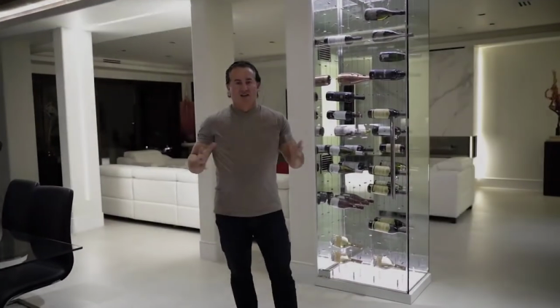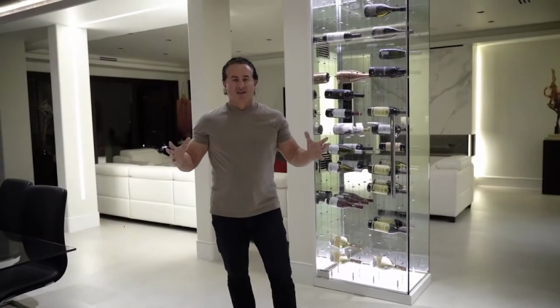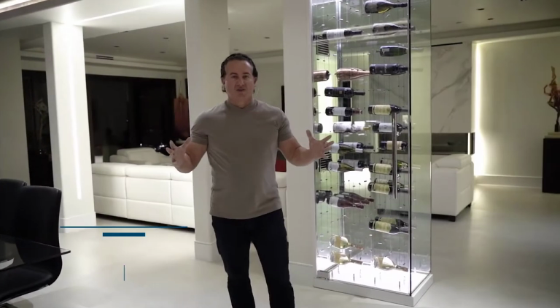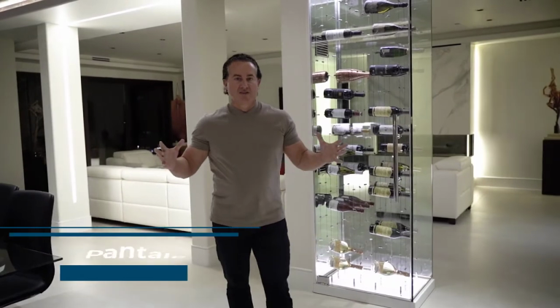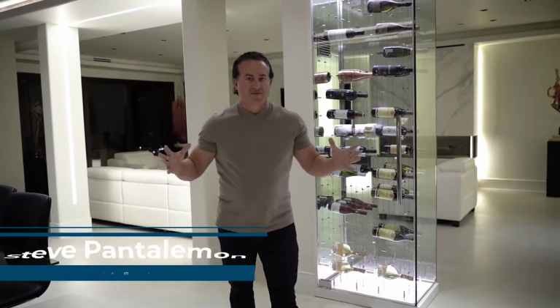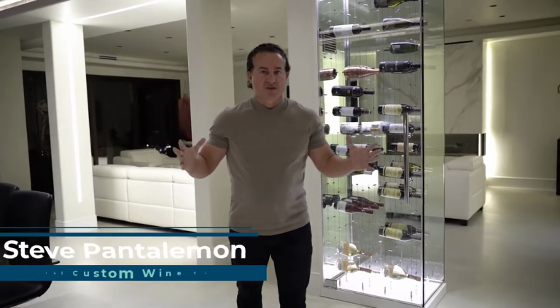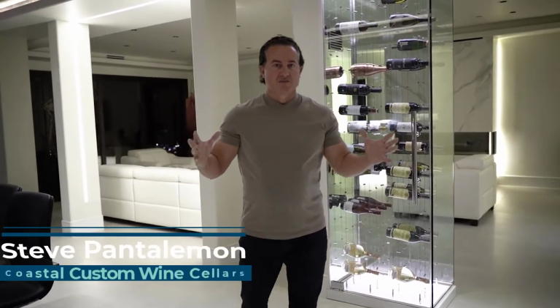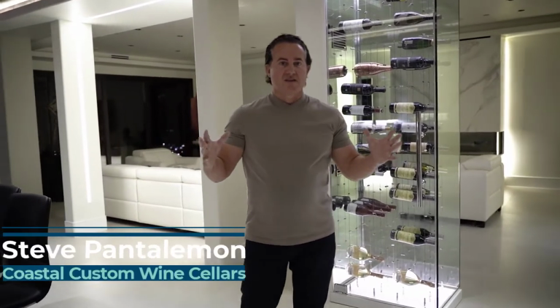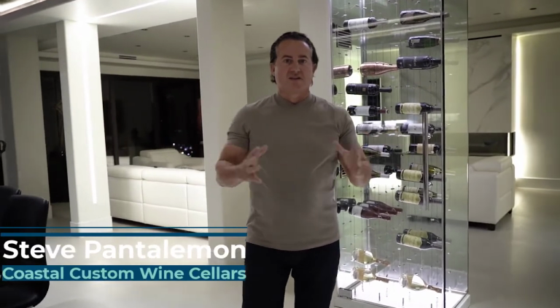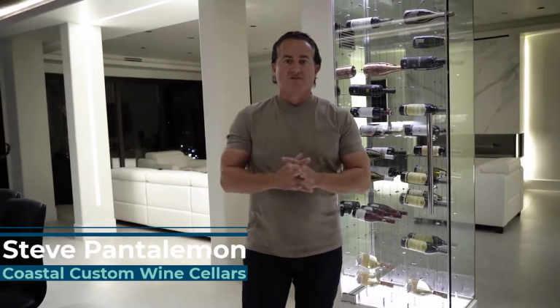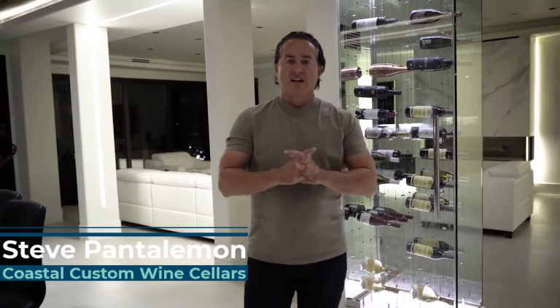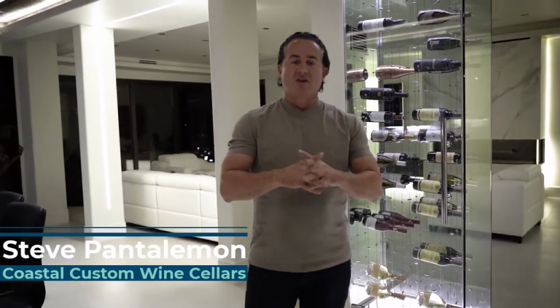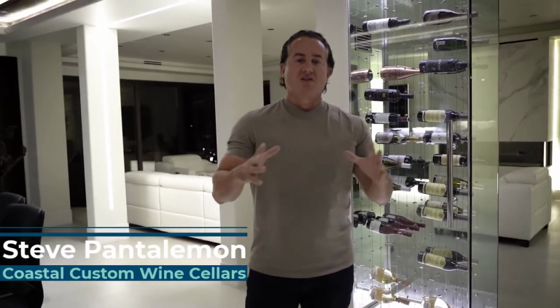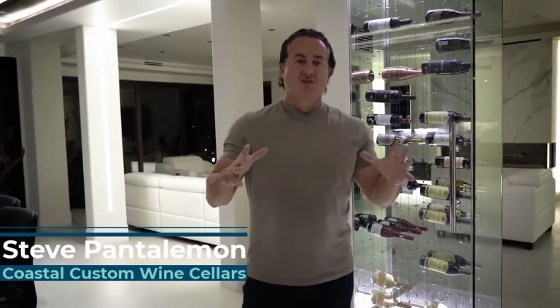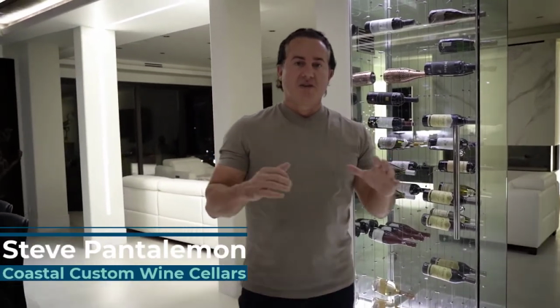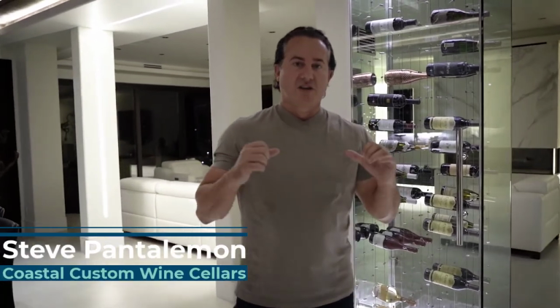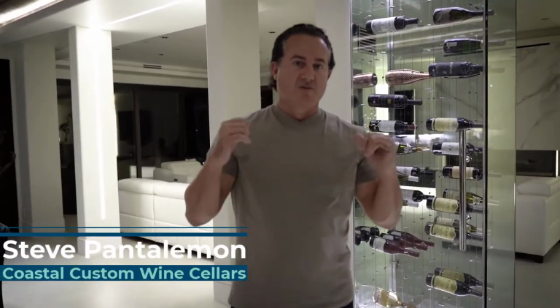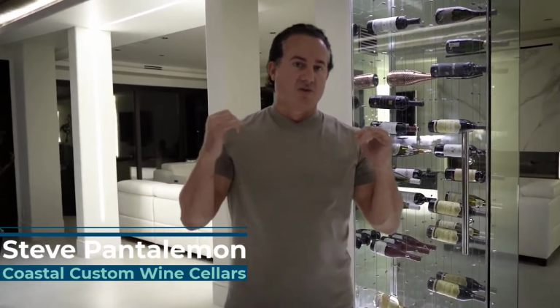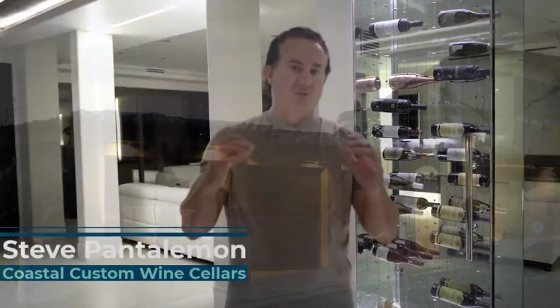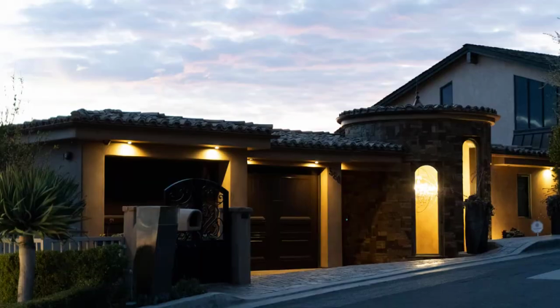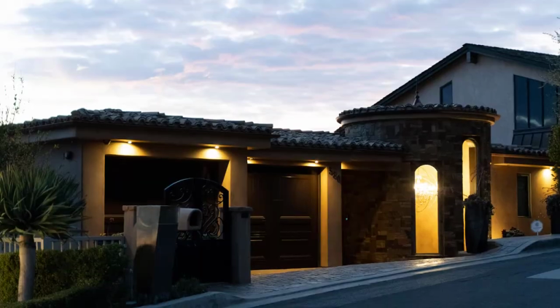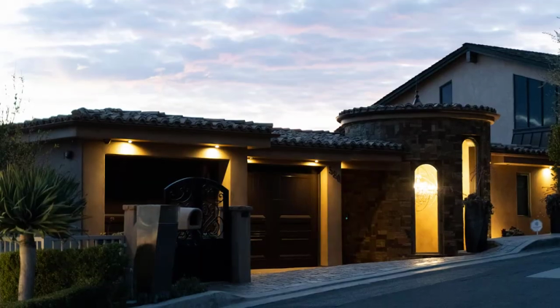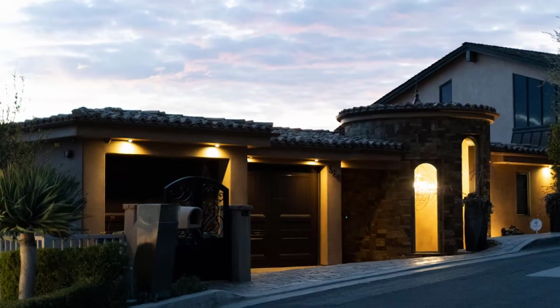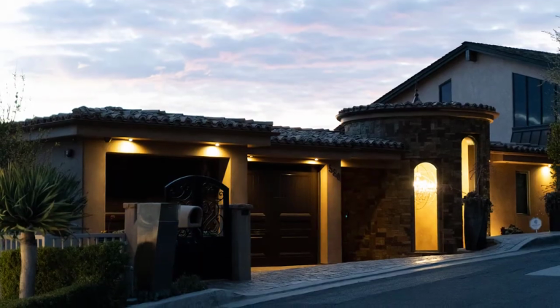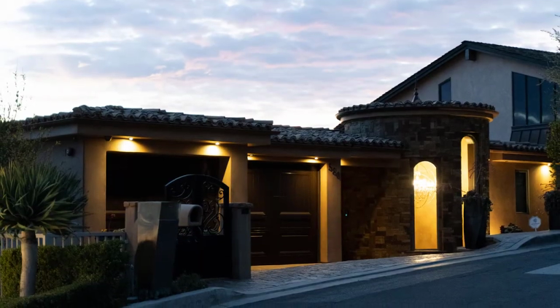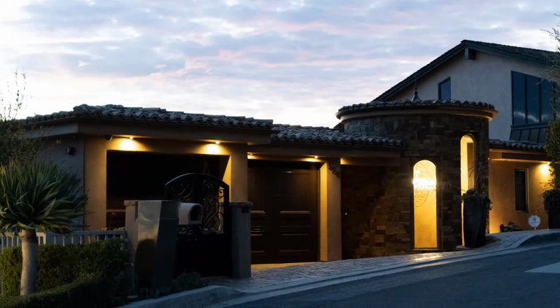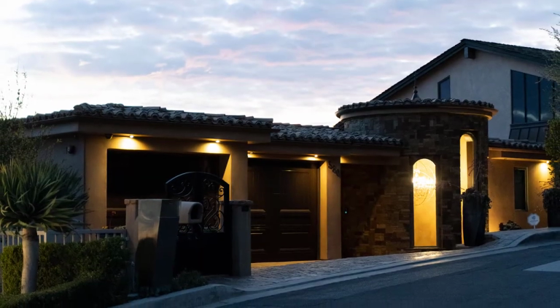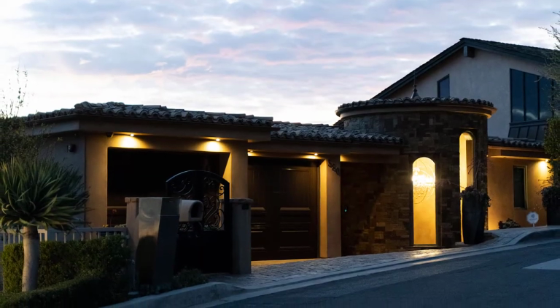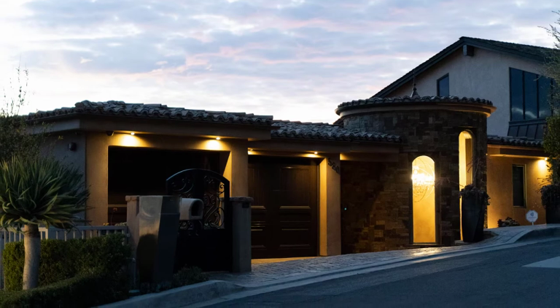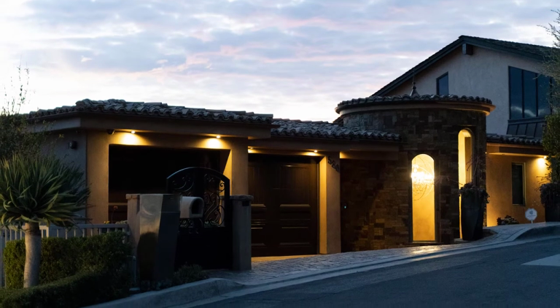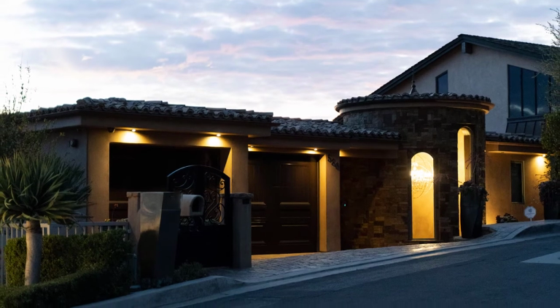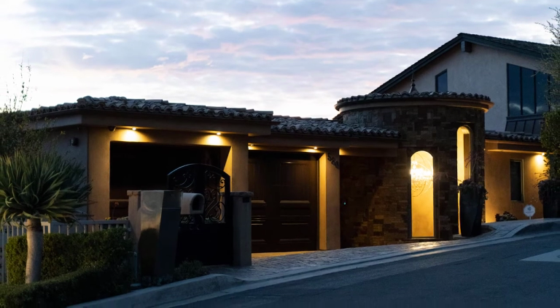Hello, this is Steve from Custom Wine Cellar. Today we're here in Laguna Beach, California, where we're going to show you an amazing cellar that we just recently built.